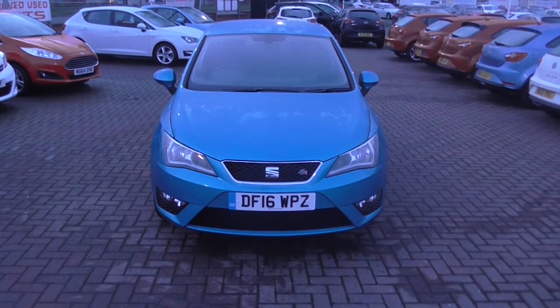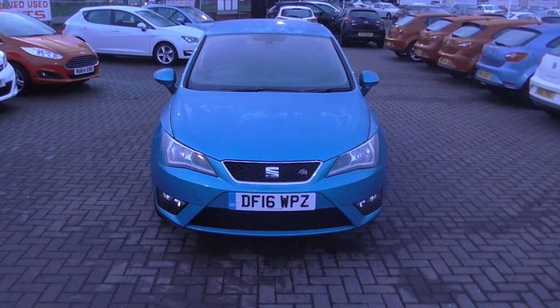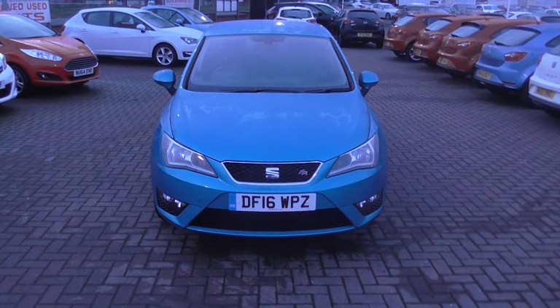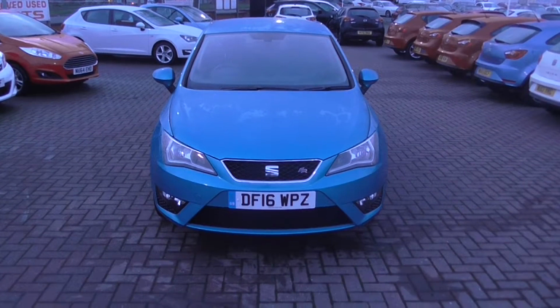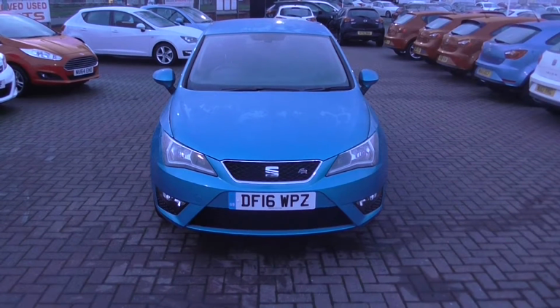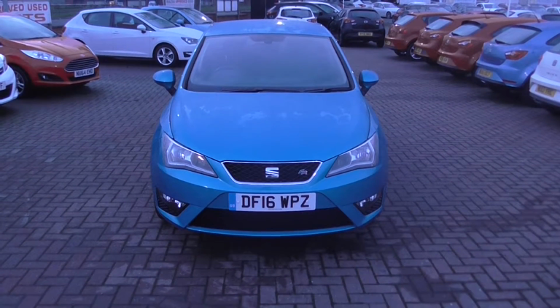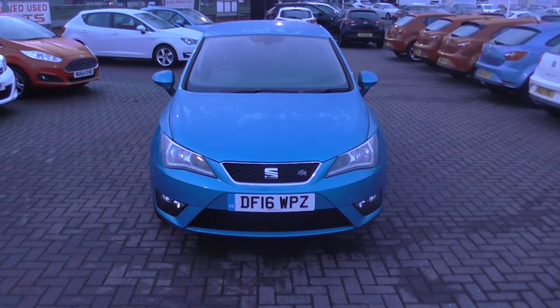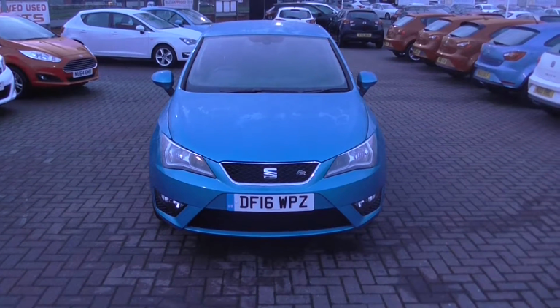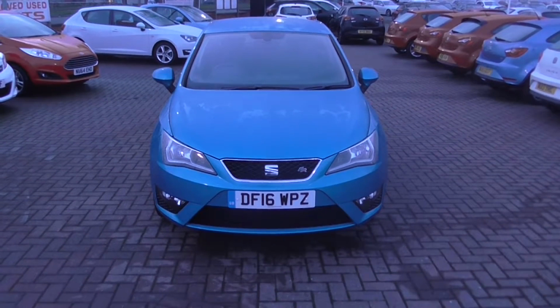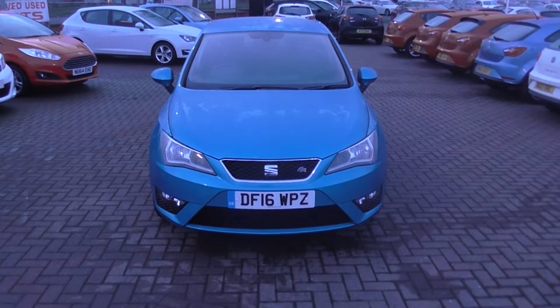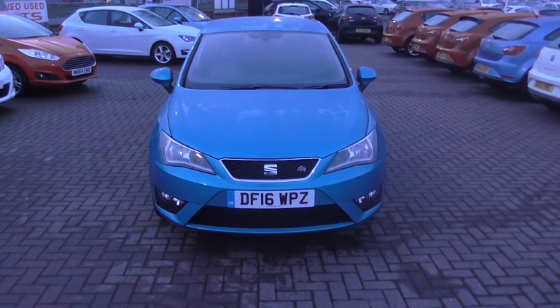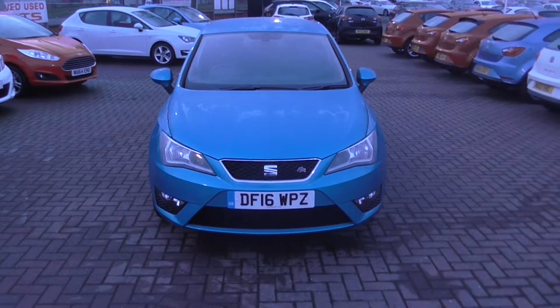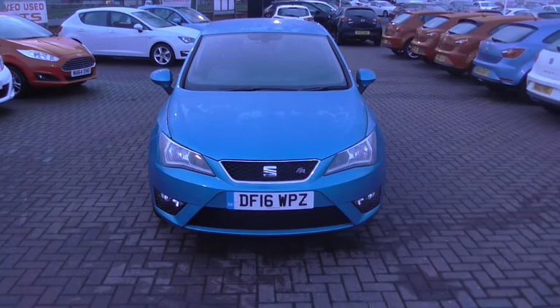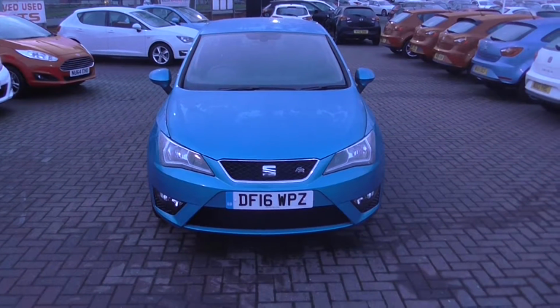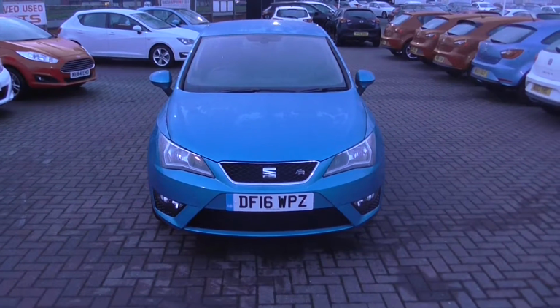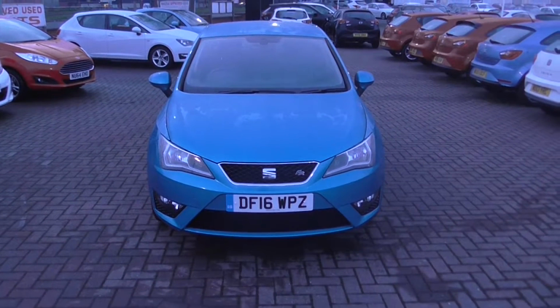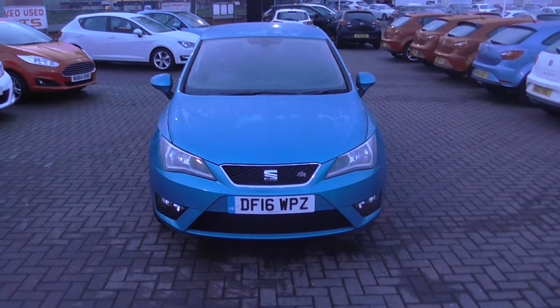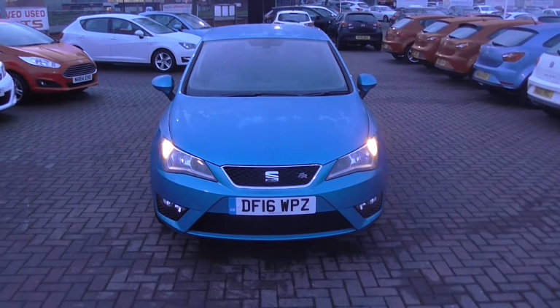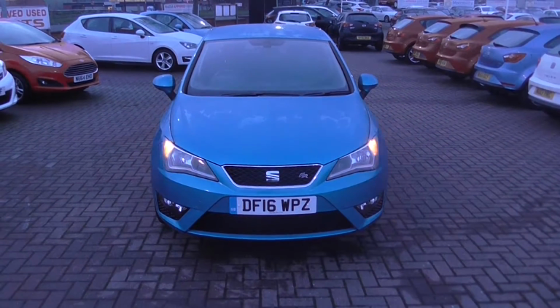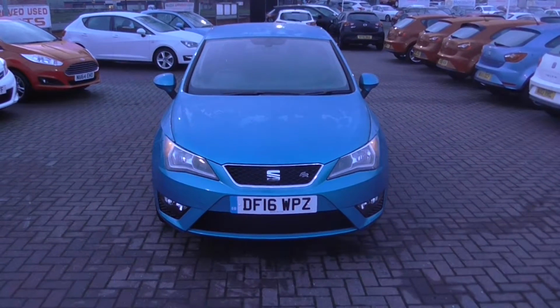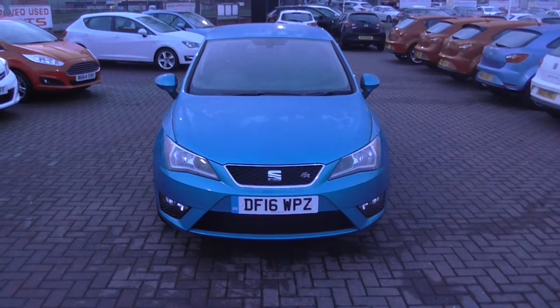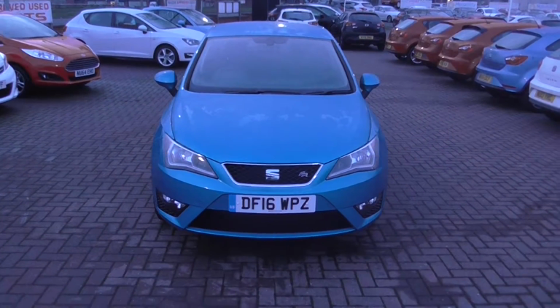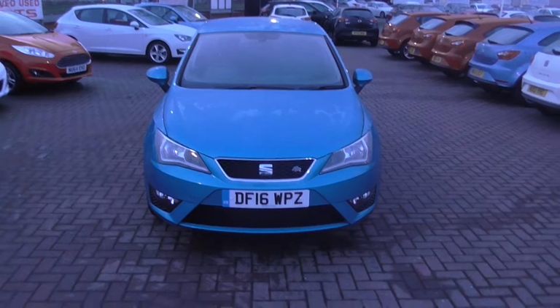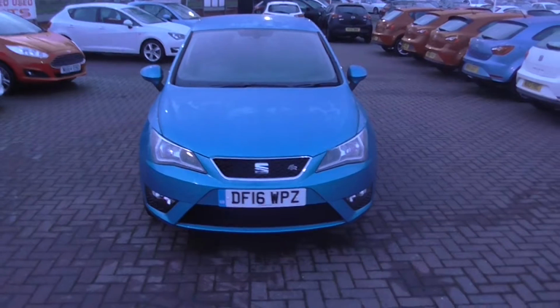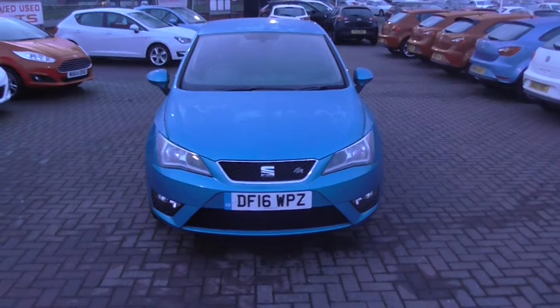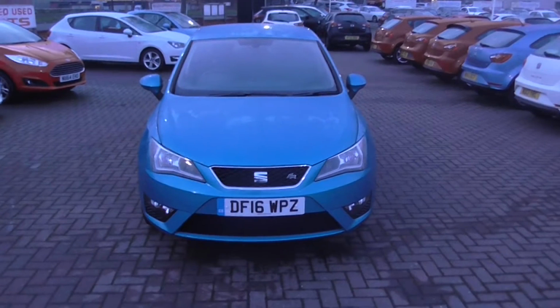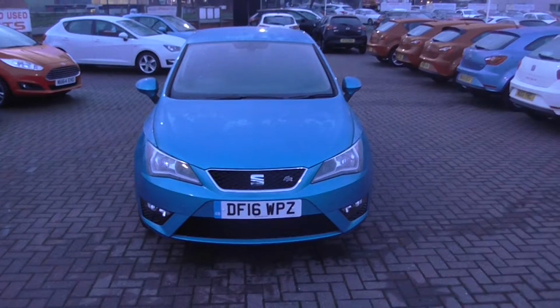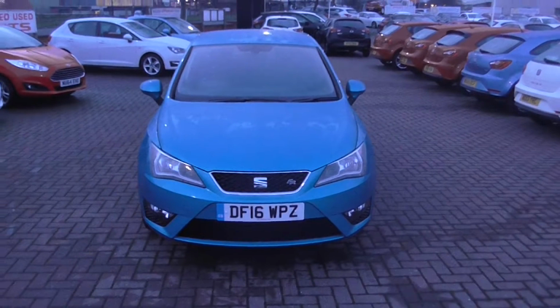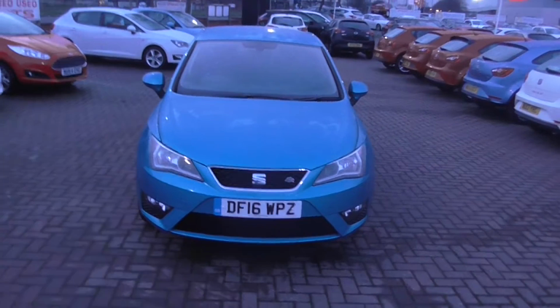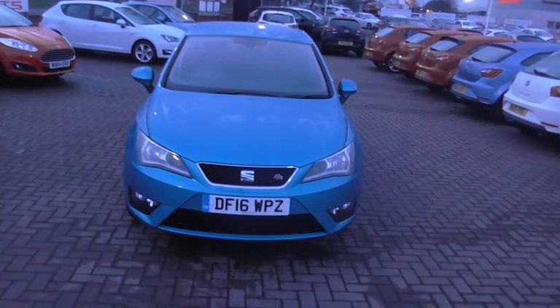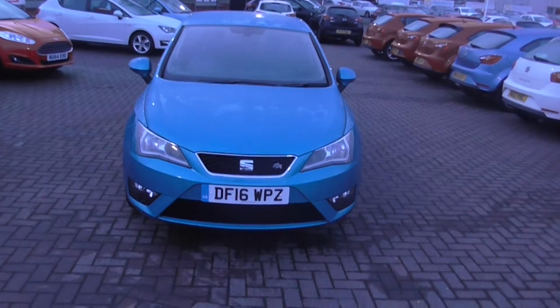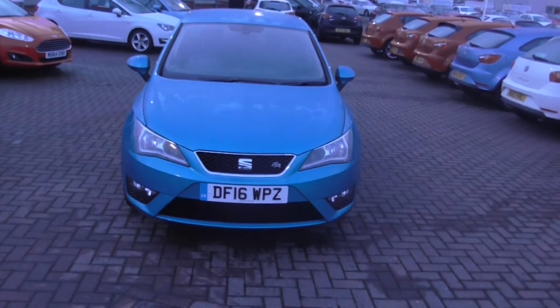Hello, welcome to Jennings Seat in Middlesbrough. Today we have for you a presentation on the Seat Ibiza 1.4 diesel.